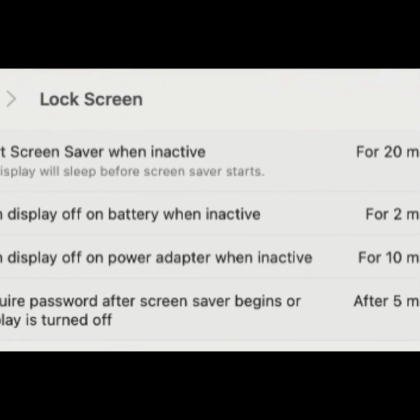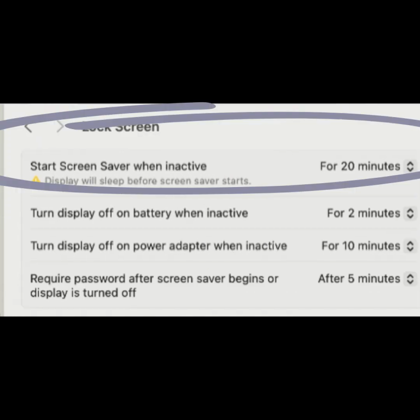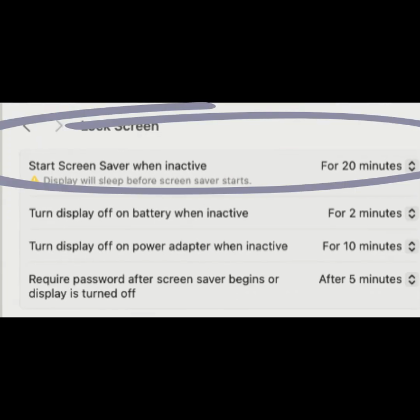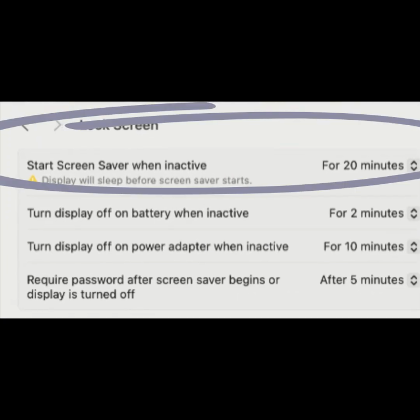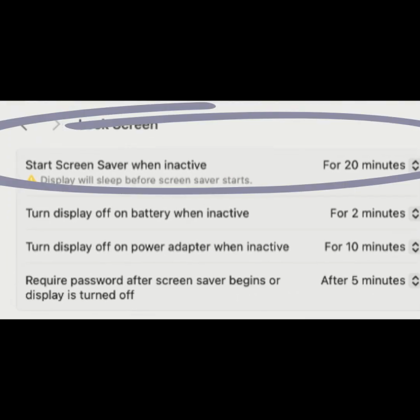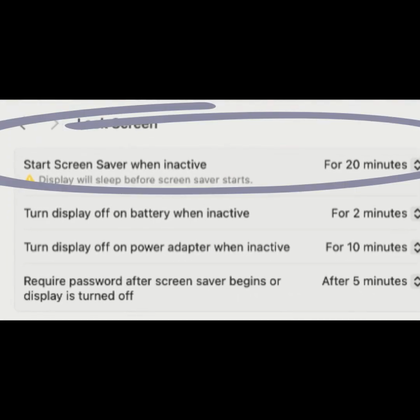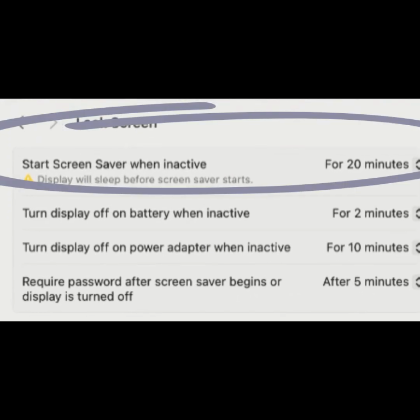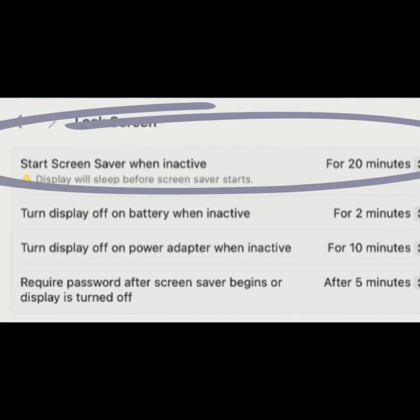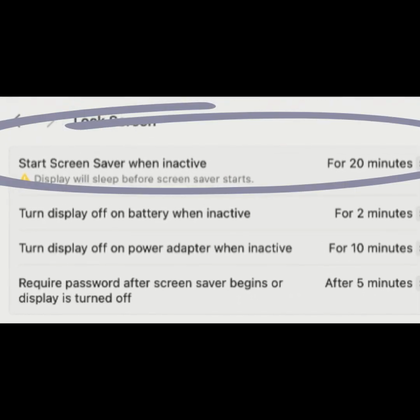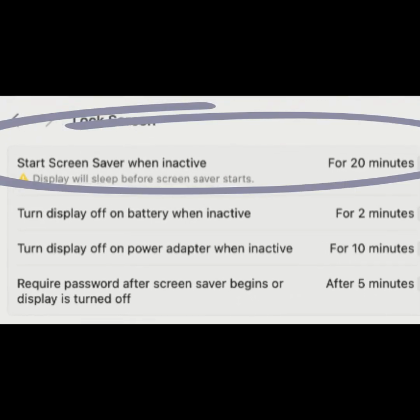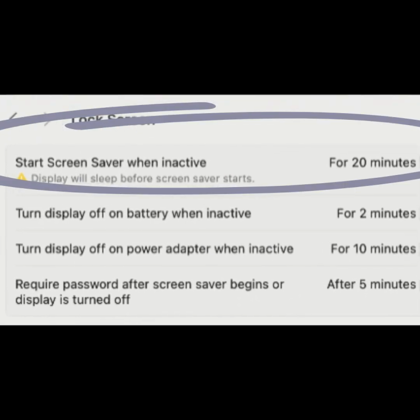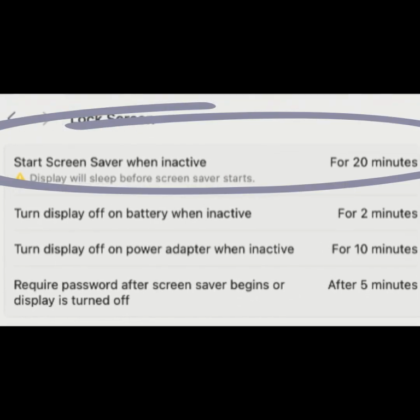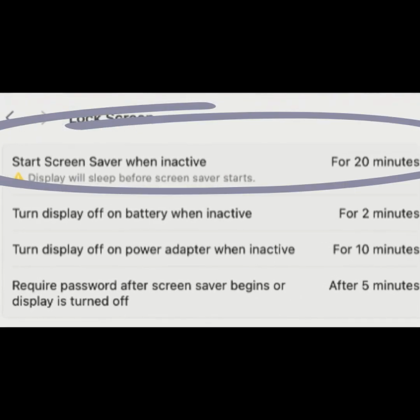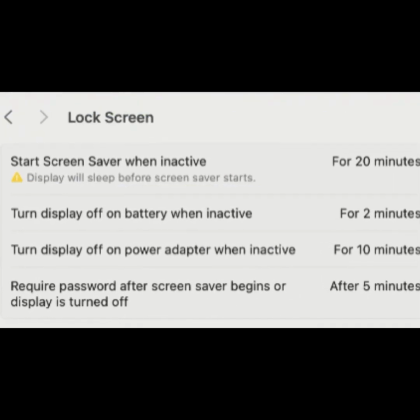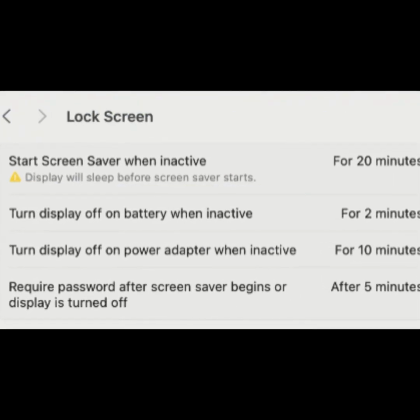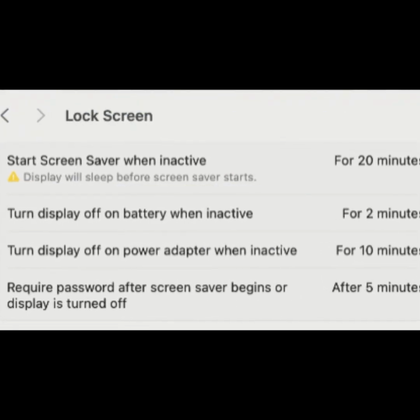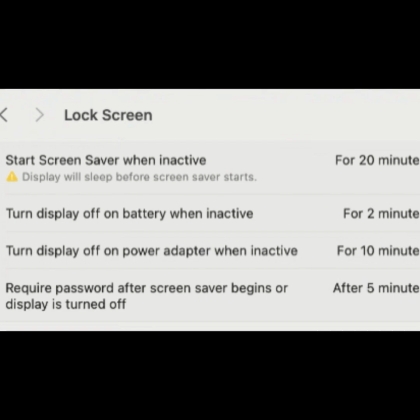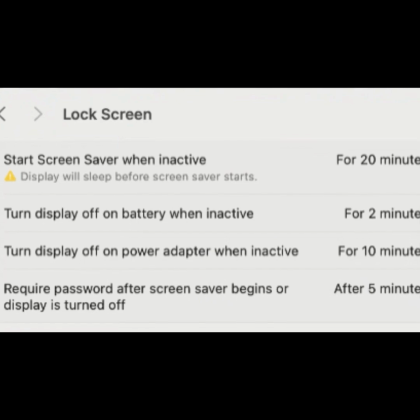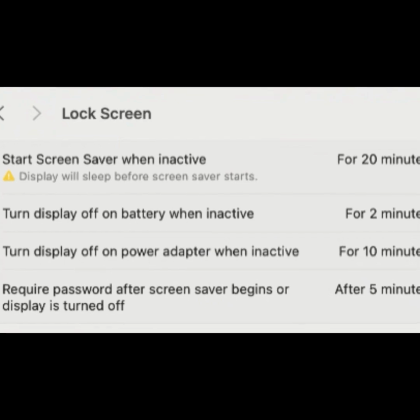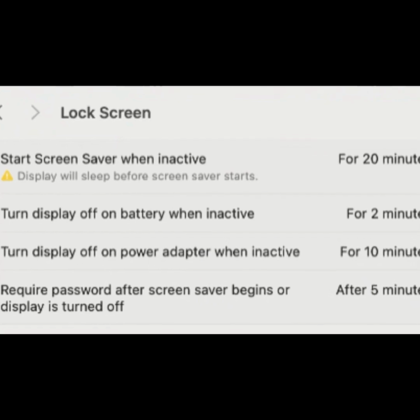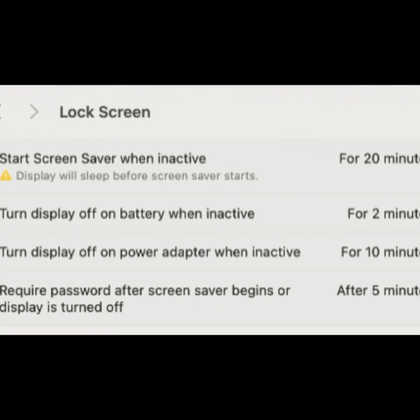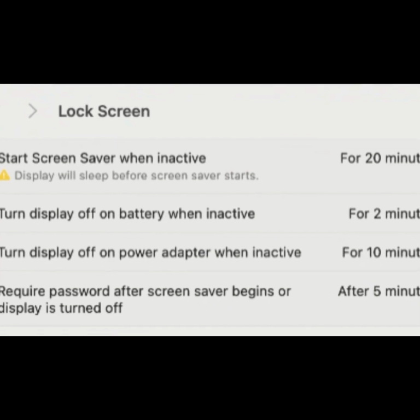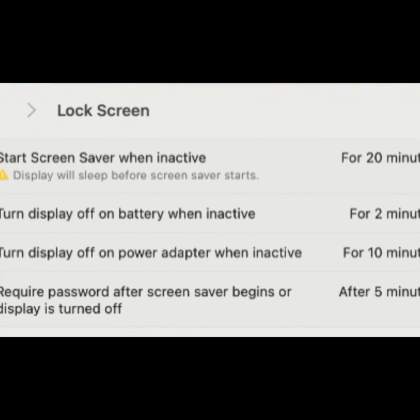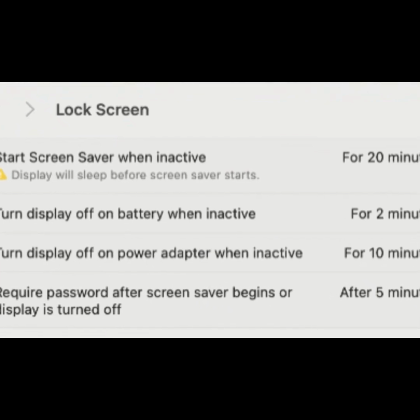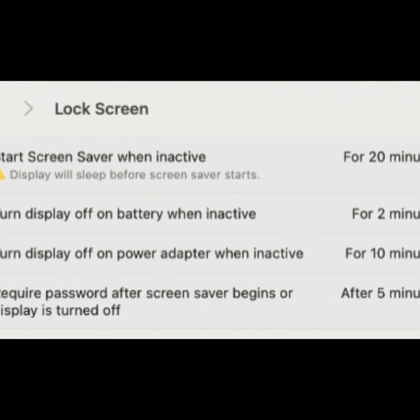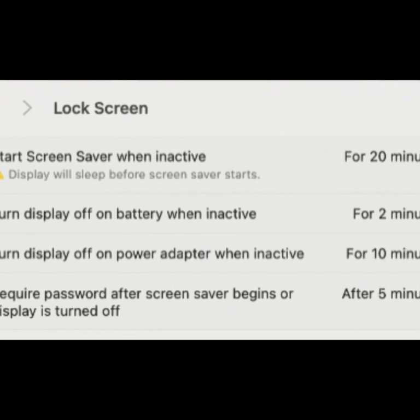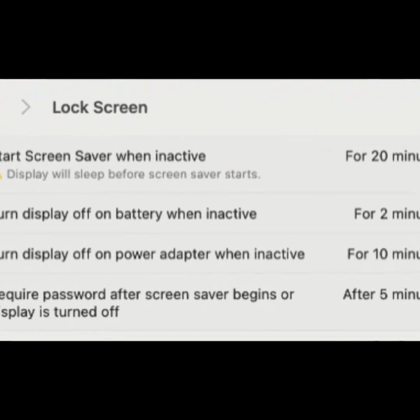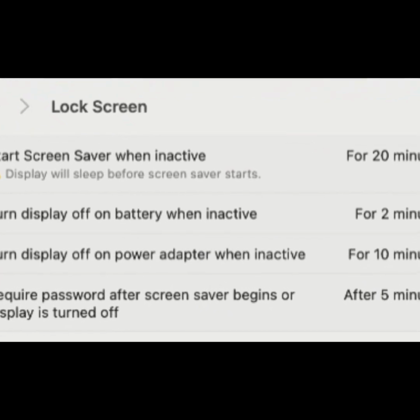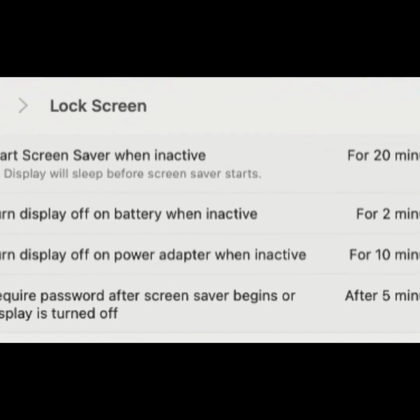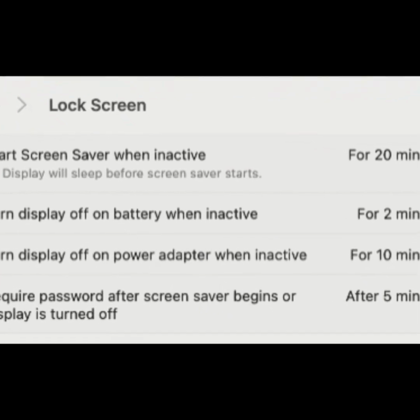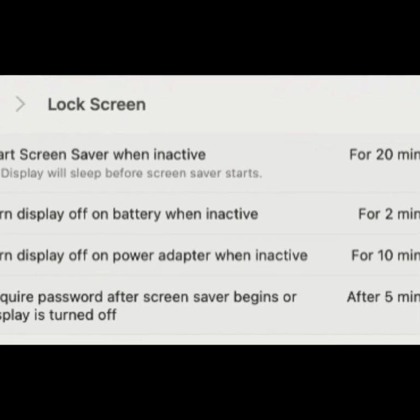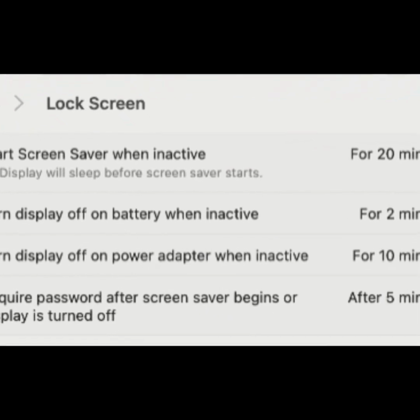Start Screen Saver when inactive: choose how long your Mac can be idle before the Screen Saver starts.